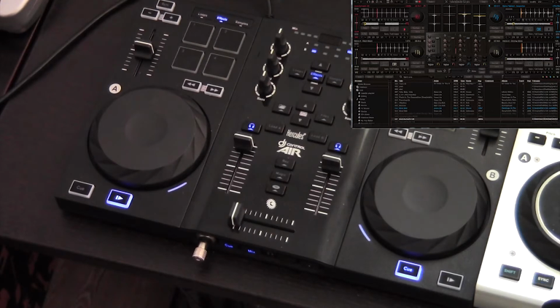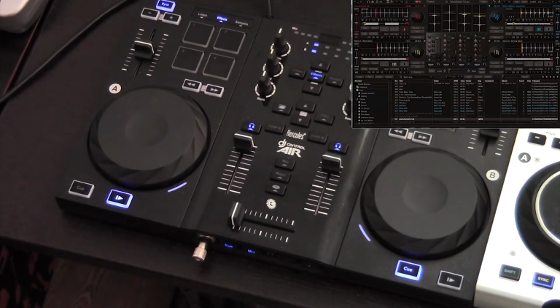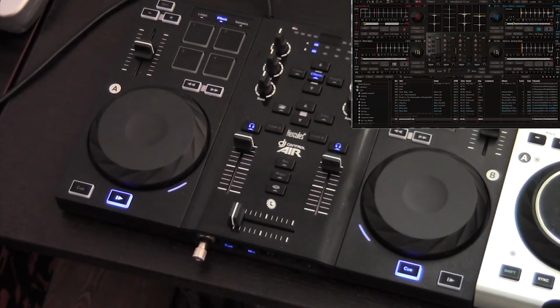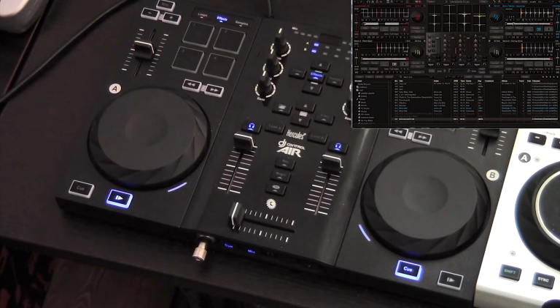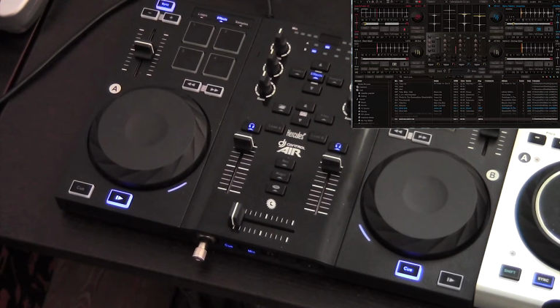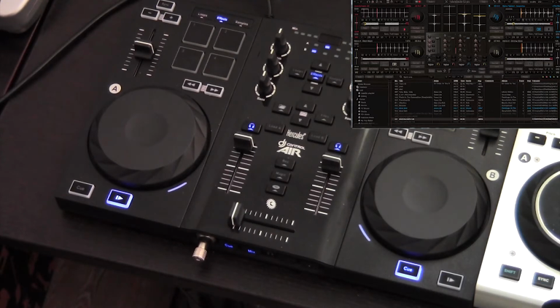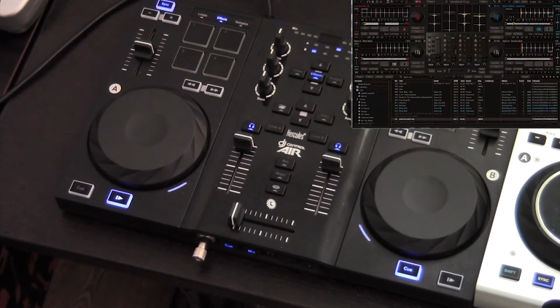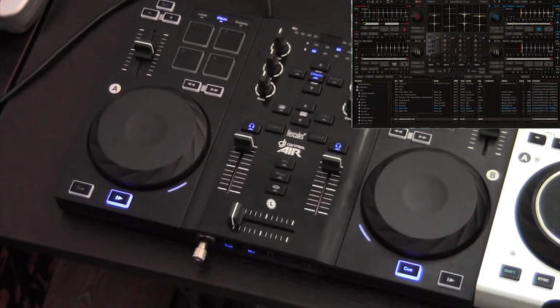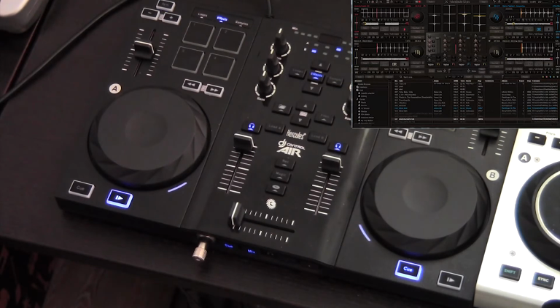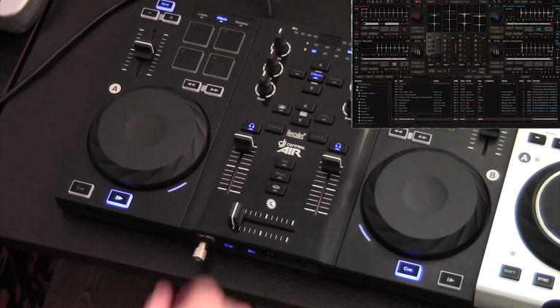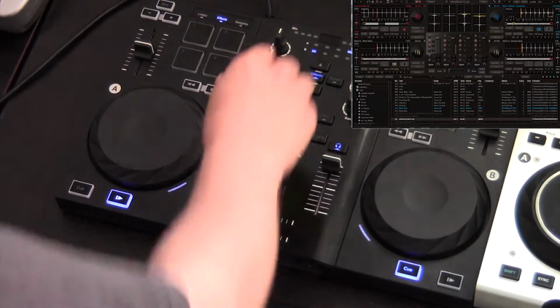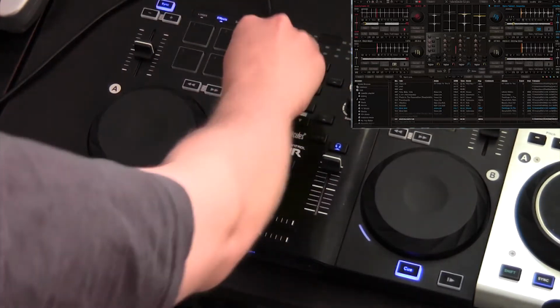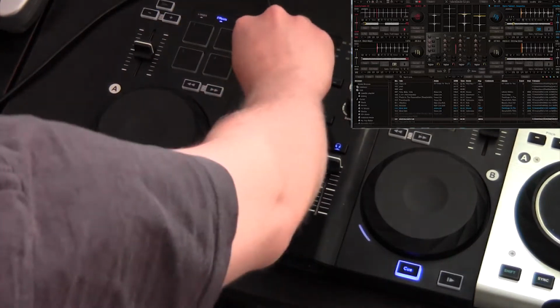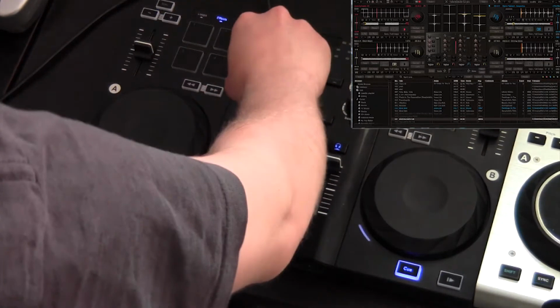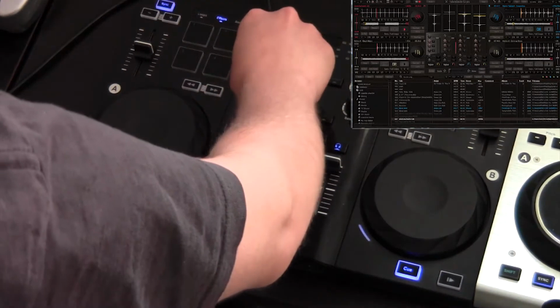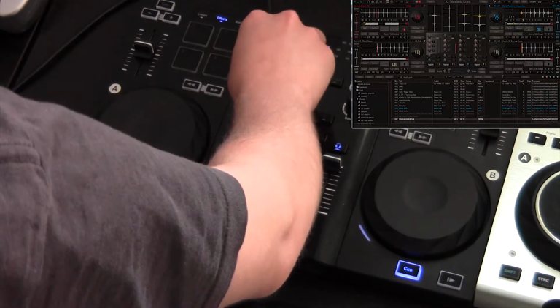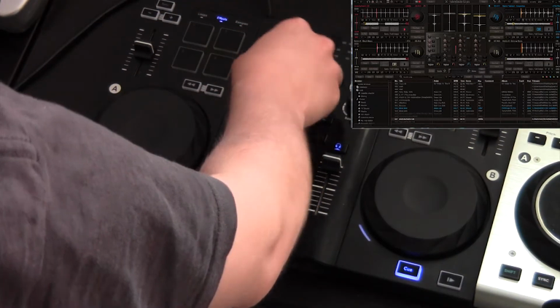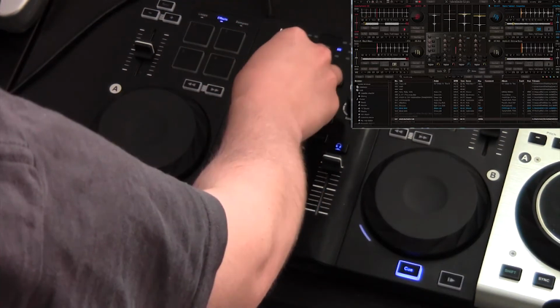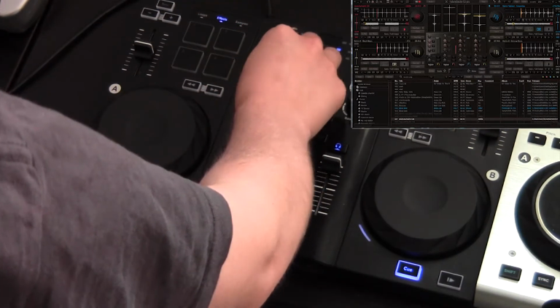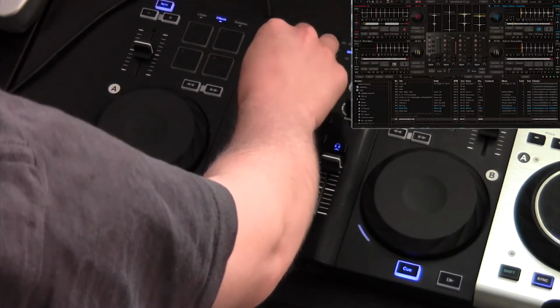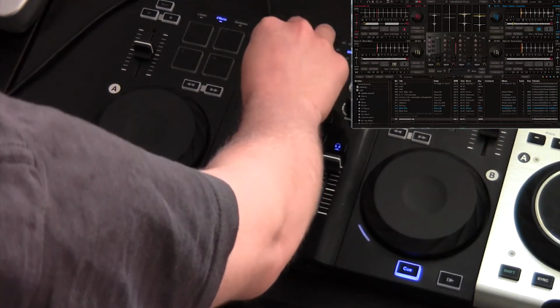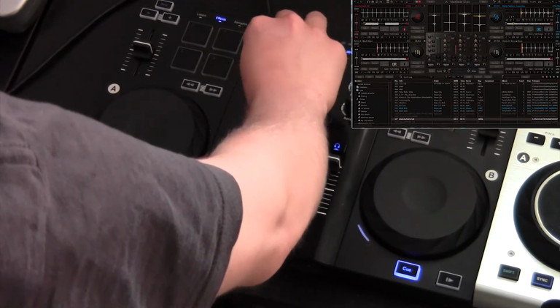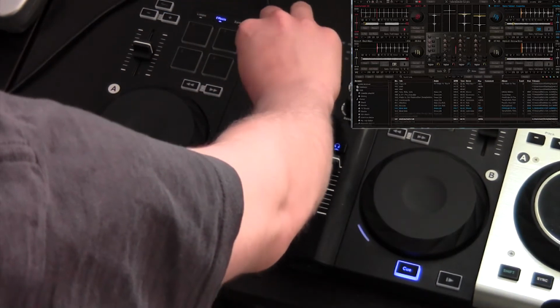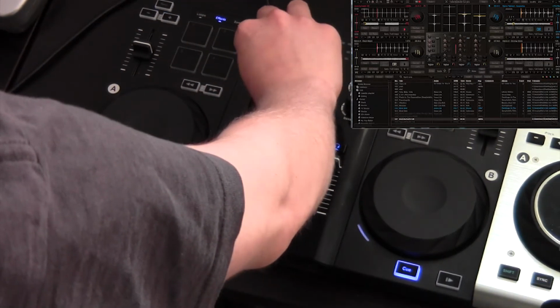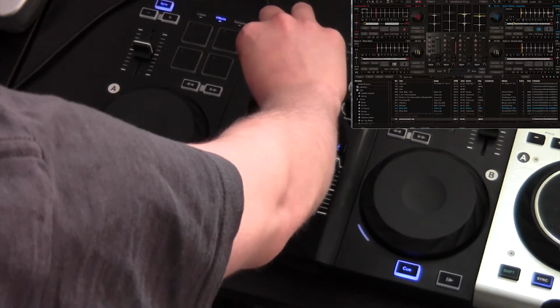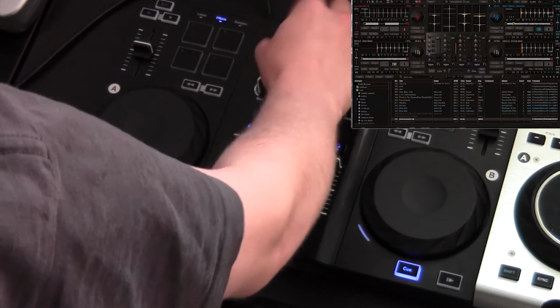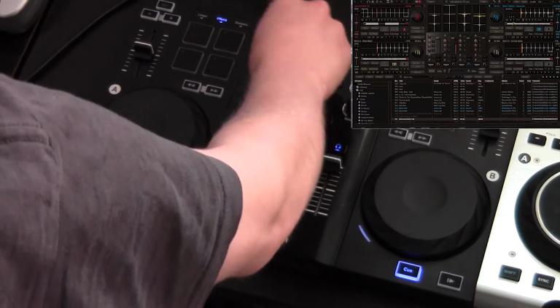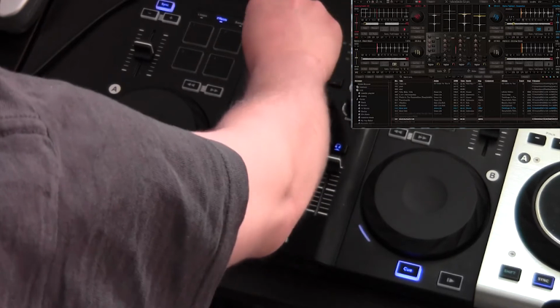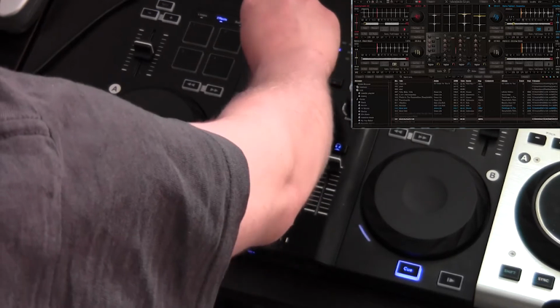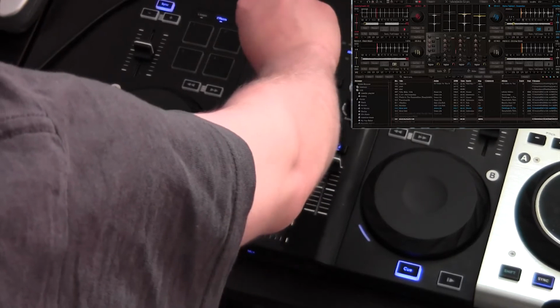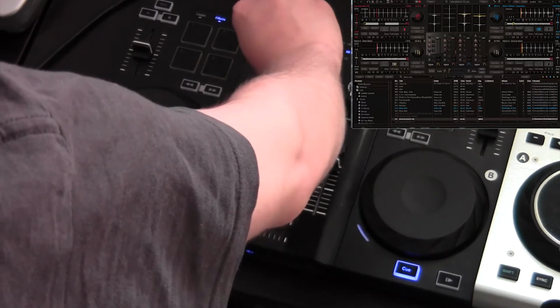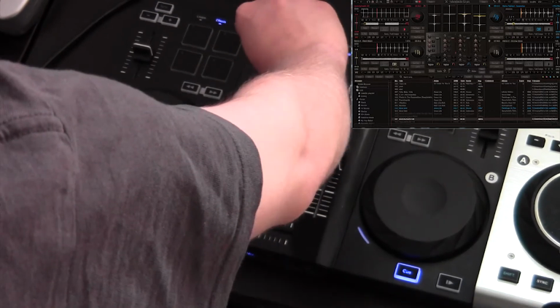As always, there are the ever-present EQ knobs for lows, mids and highs, and the sync button, of course.